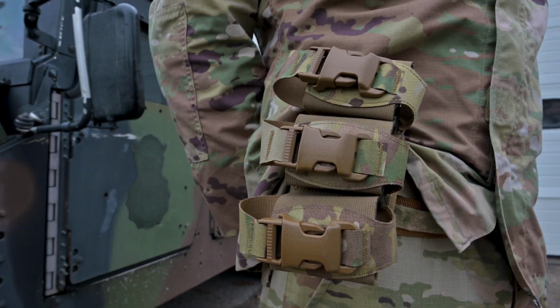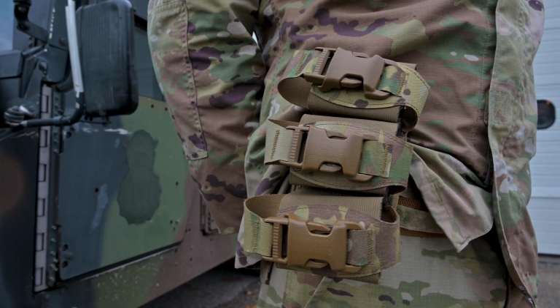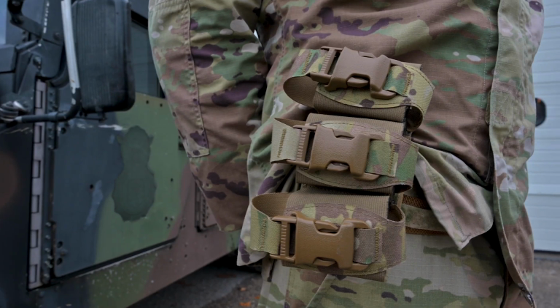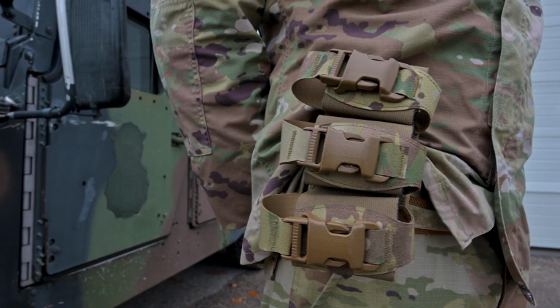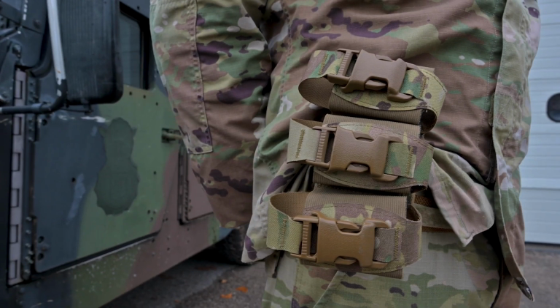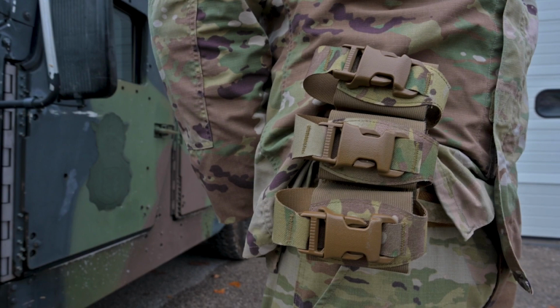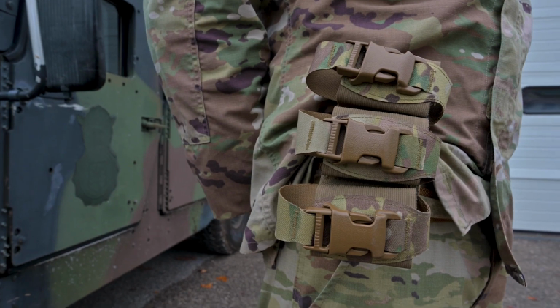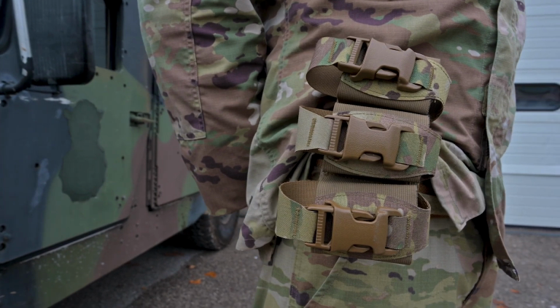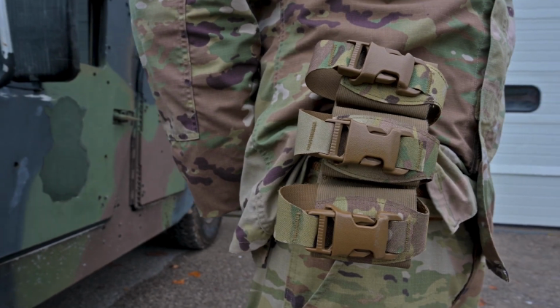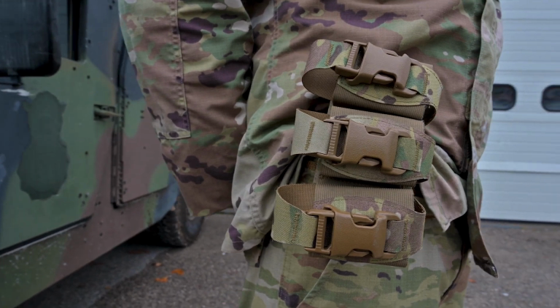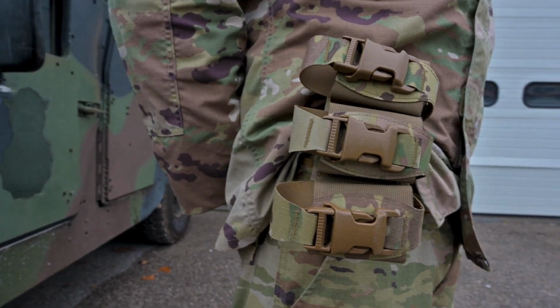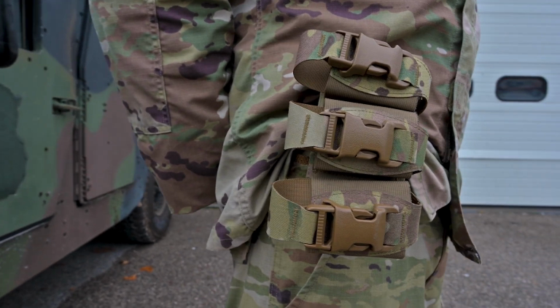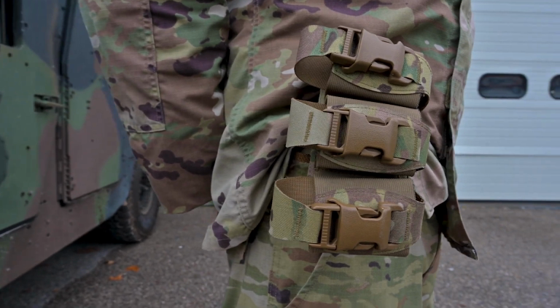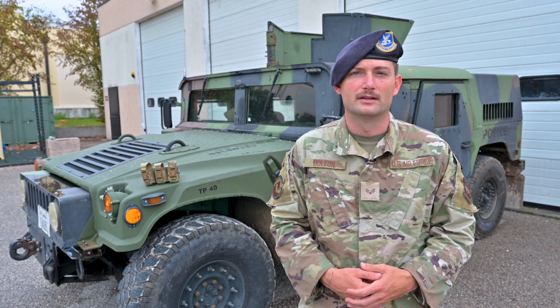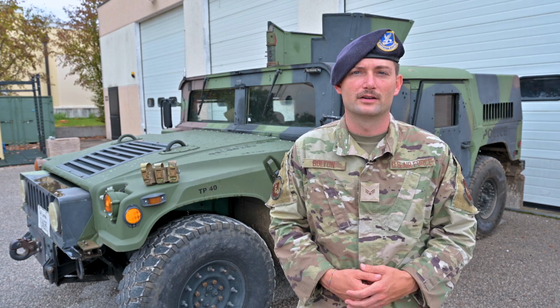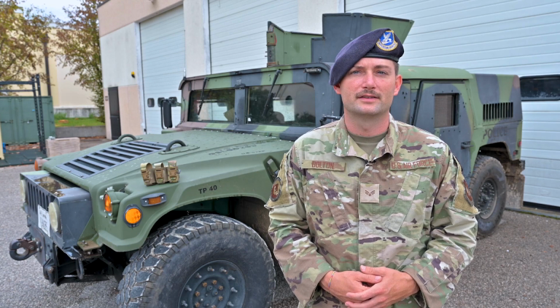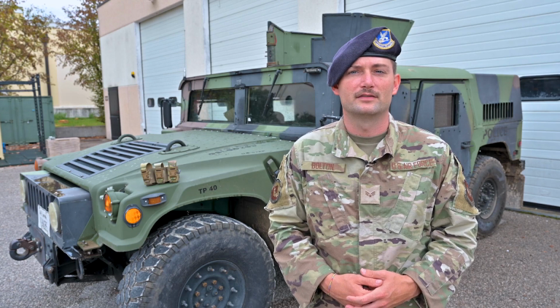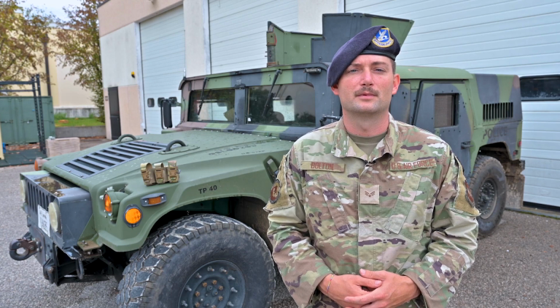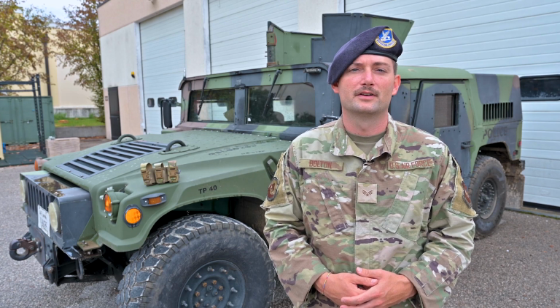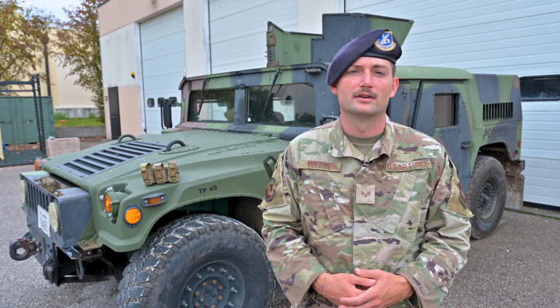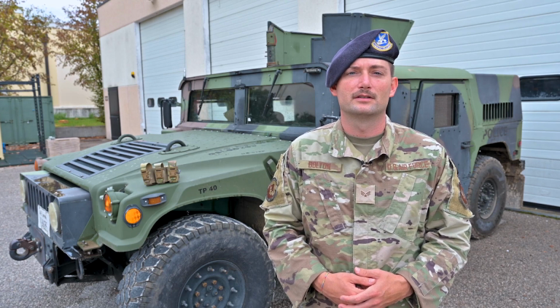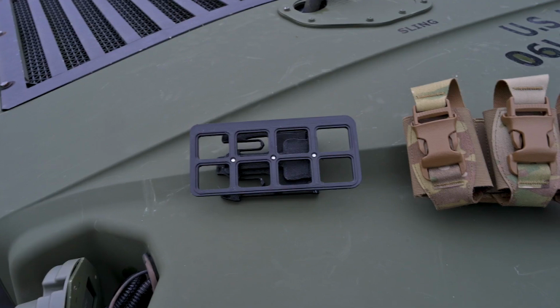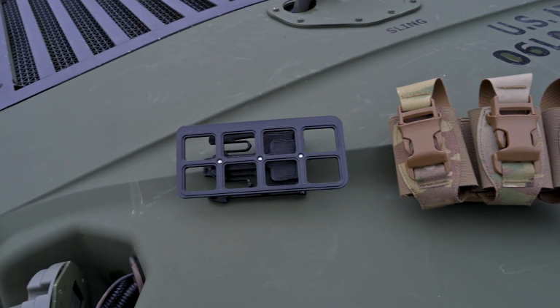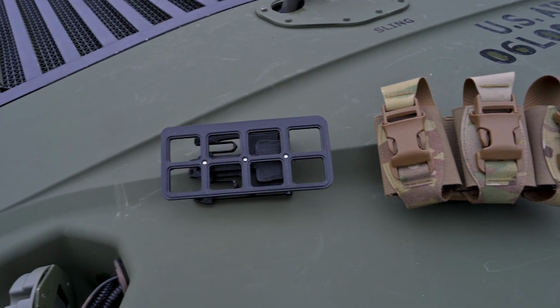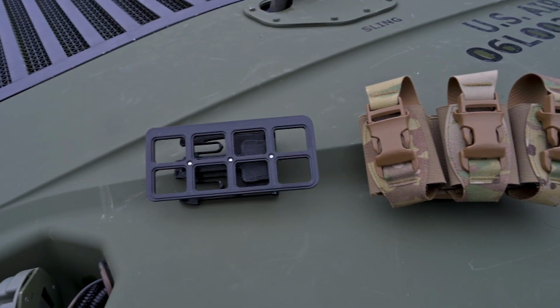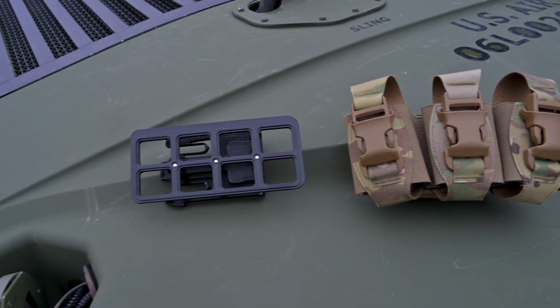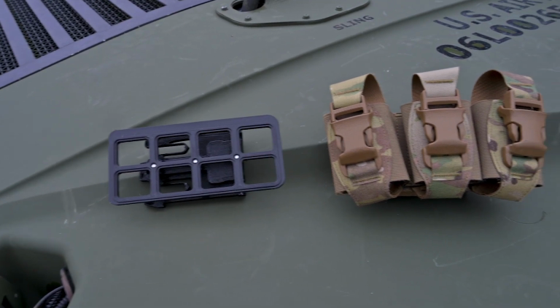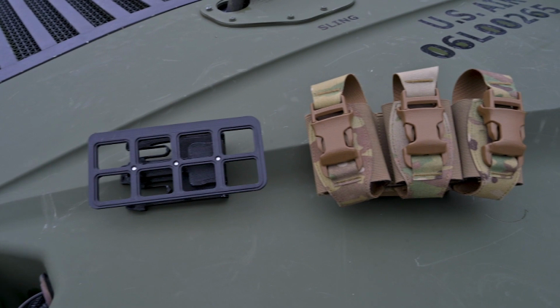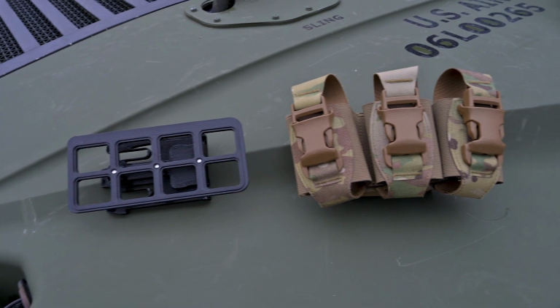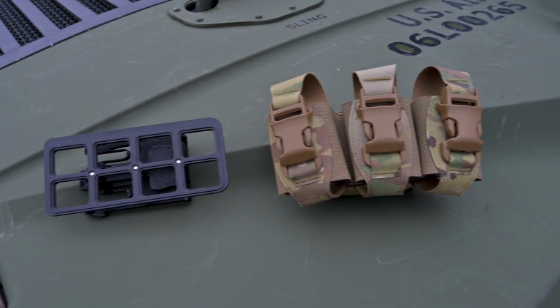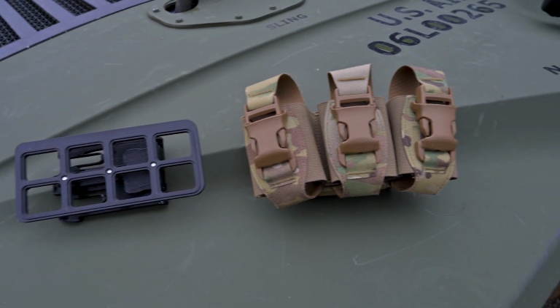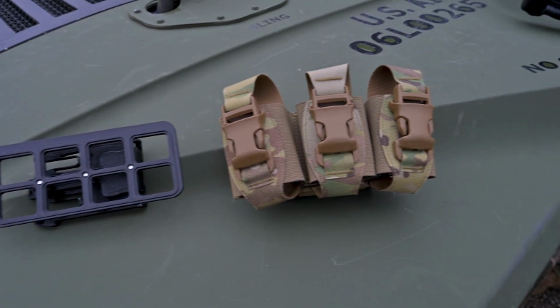Here we have the Adaptive Rapid Reload Kit, or ARC, and it is already in the test phase by 31st Fighter Wing Defenders. But the job is not done yet.